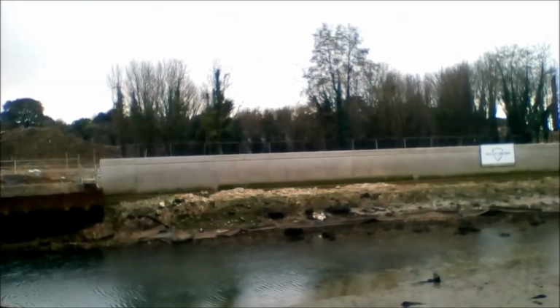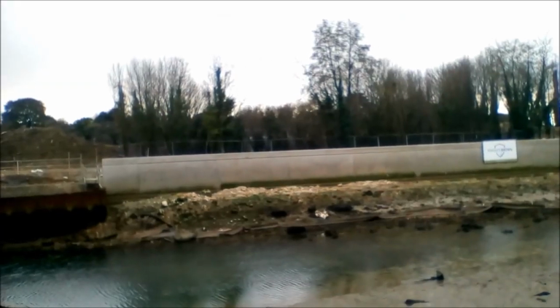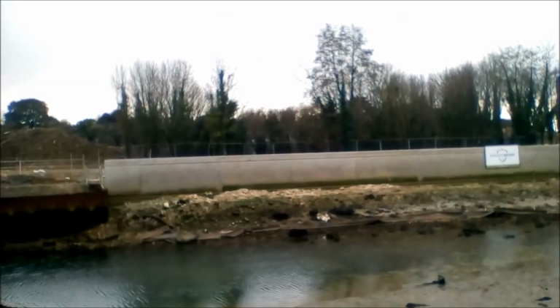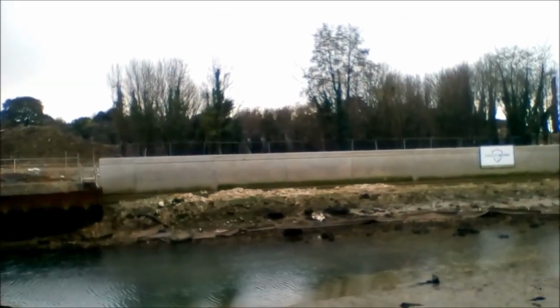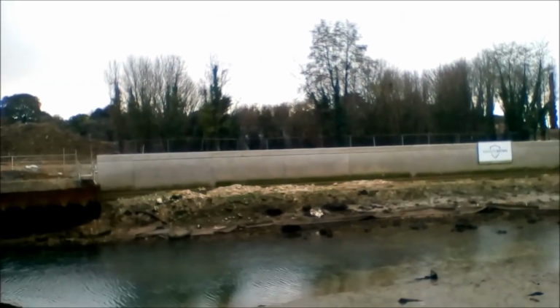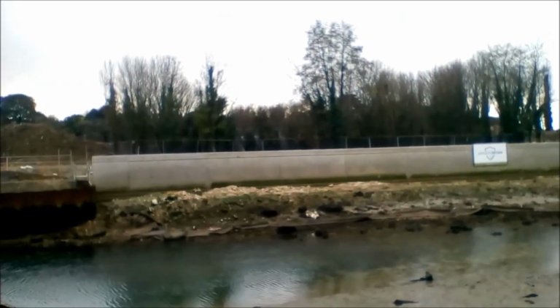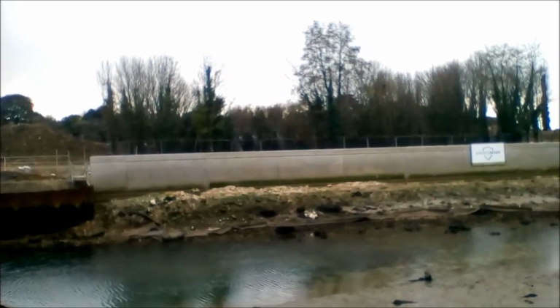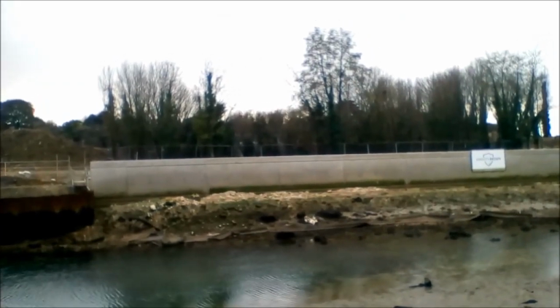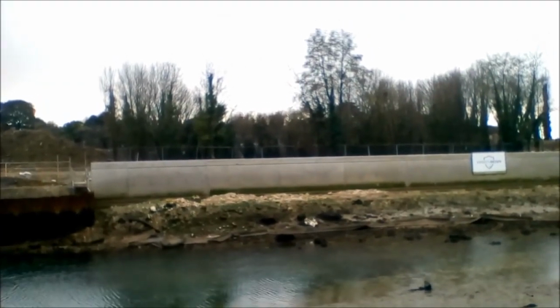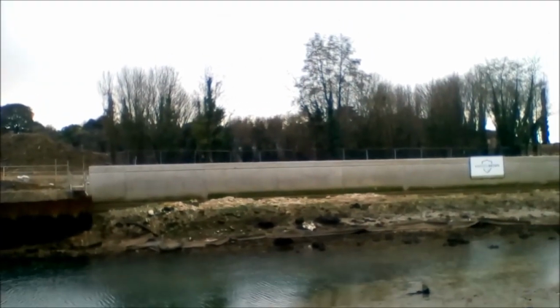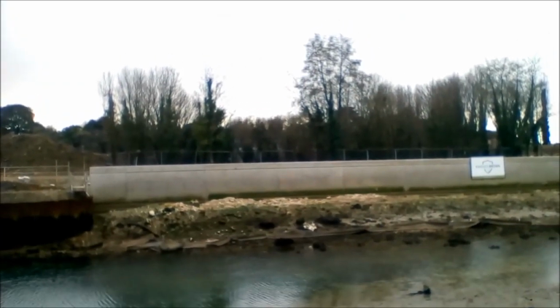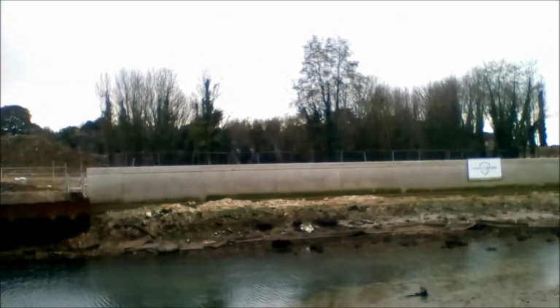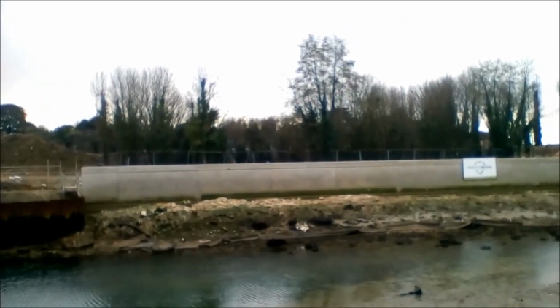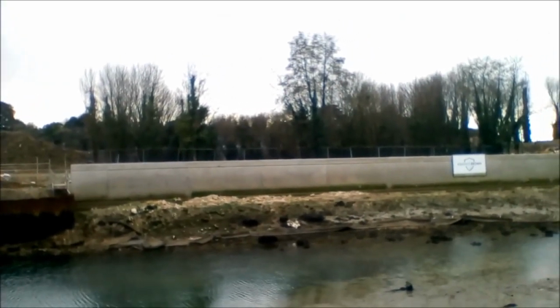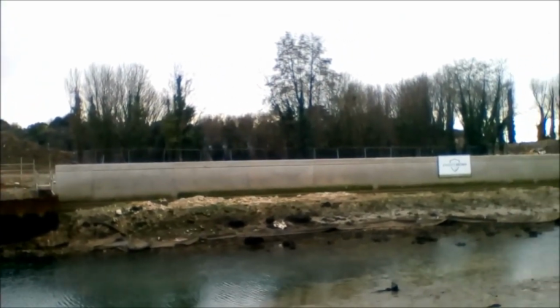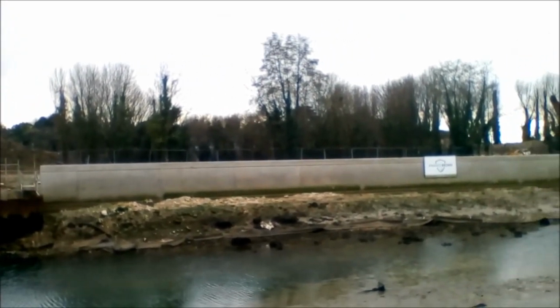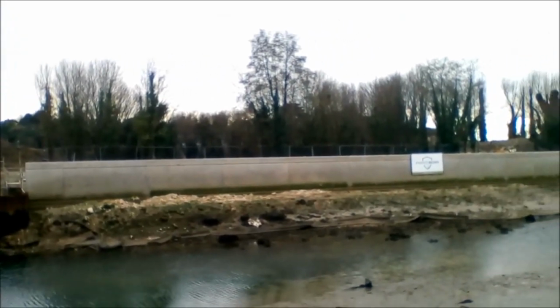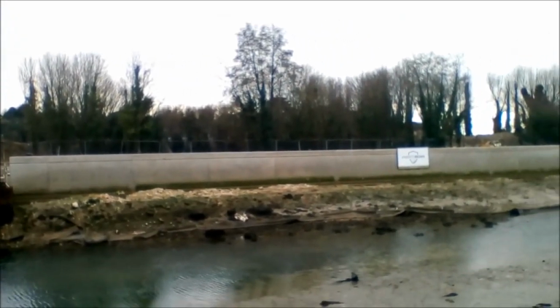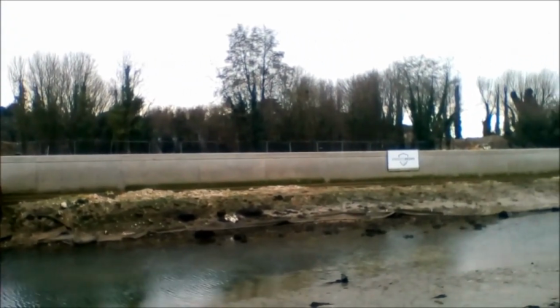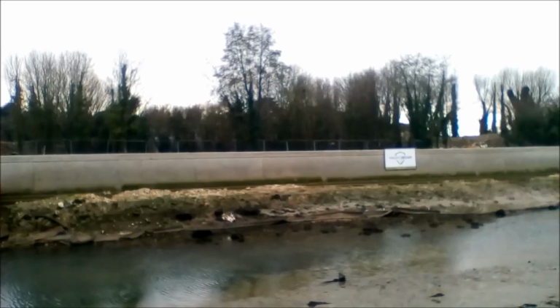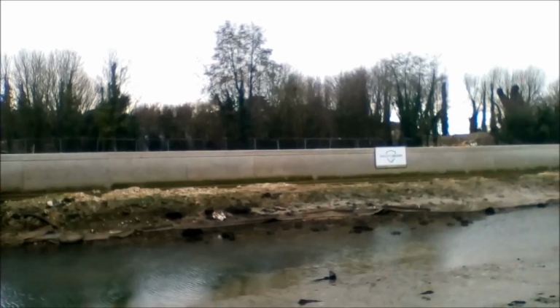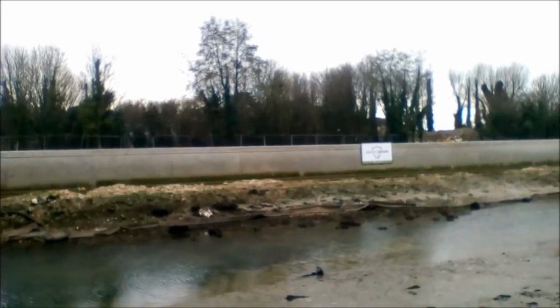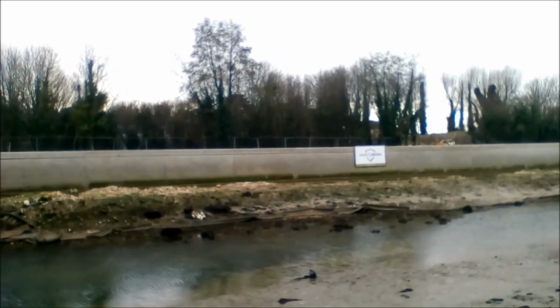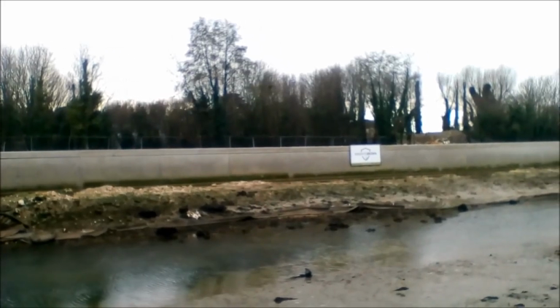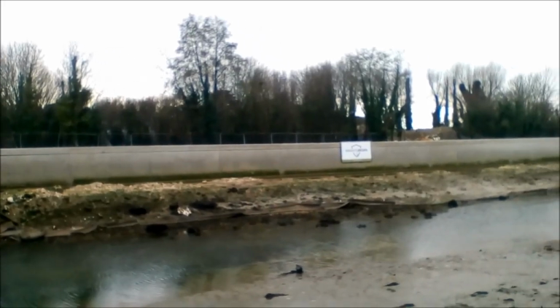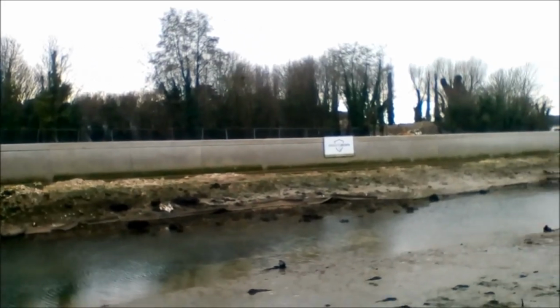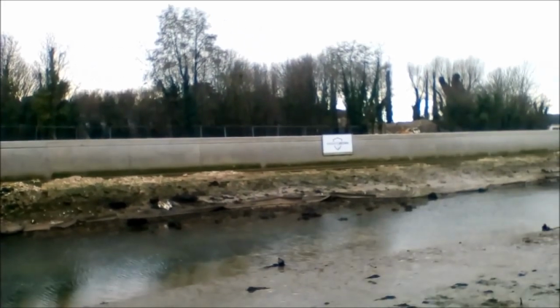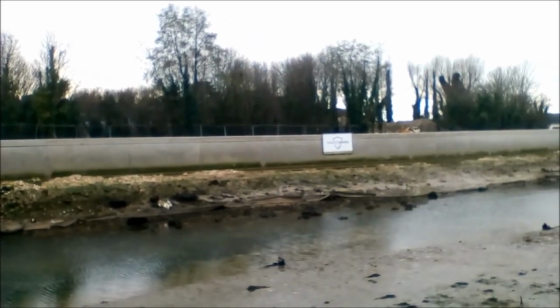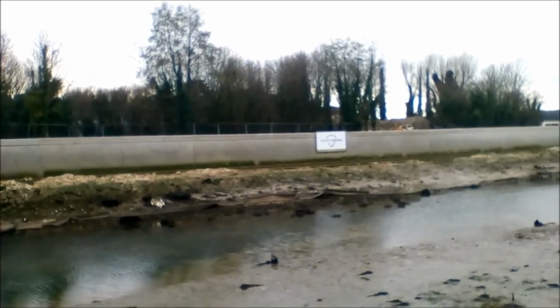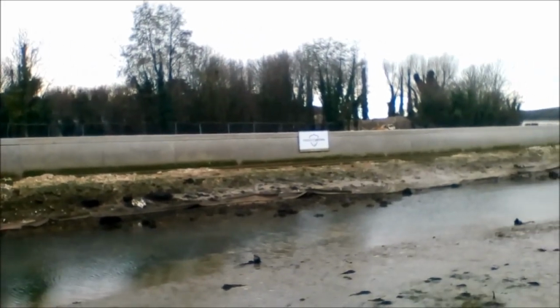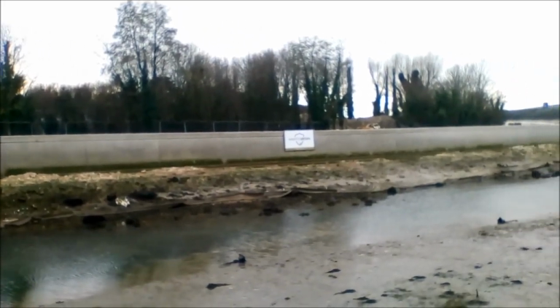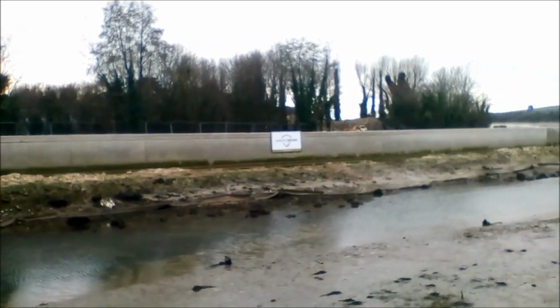Hillsey Lido was built in 1935, but it's closed at the moment for building work.